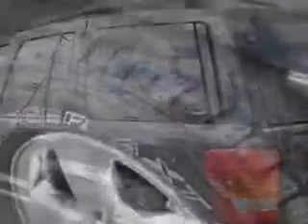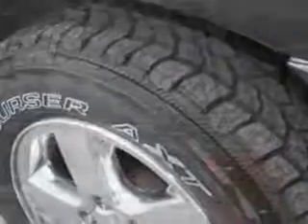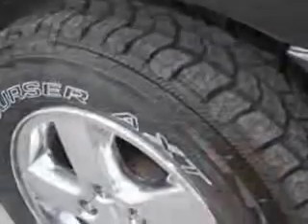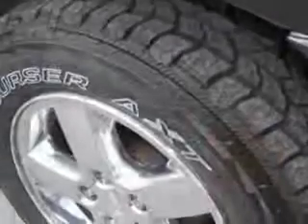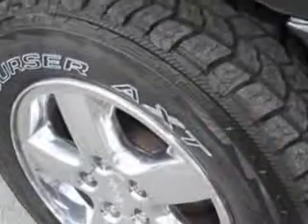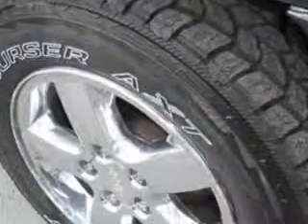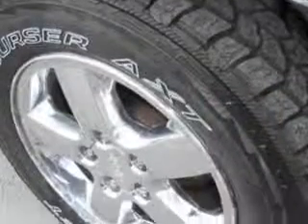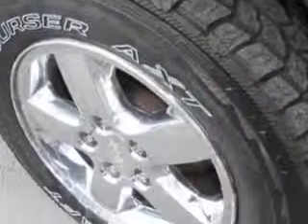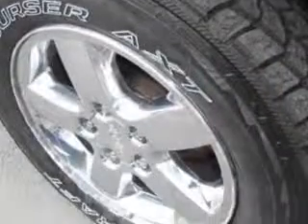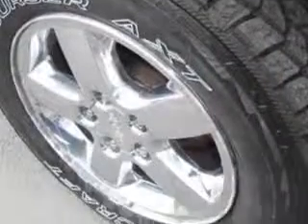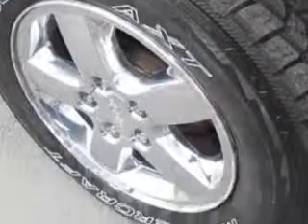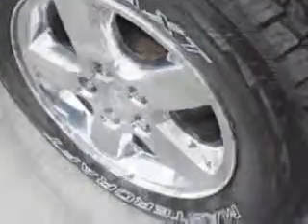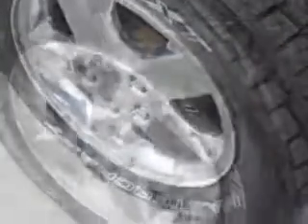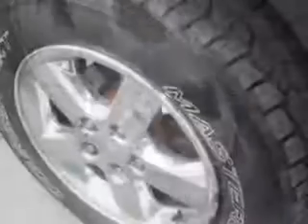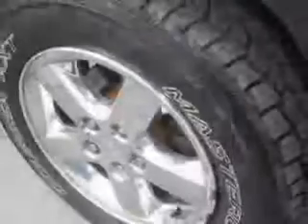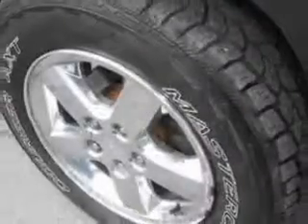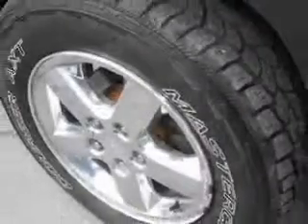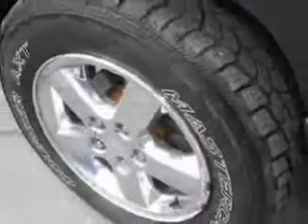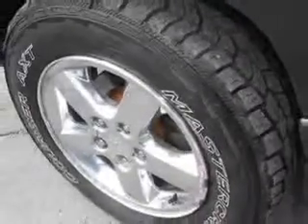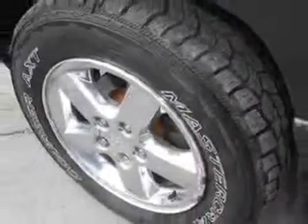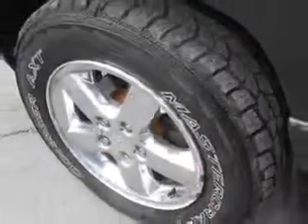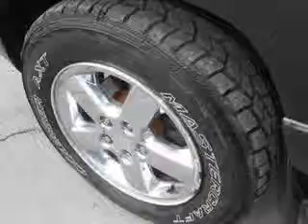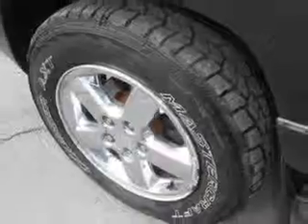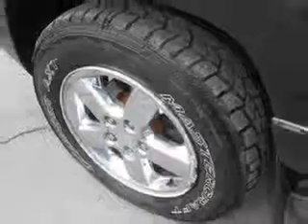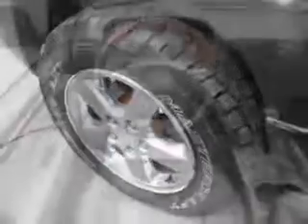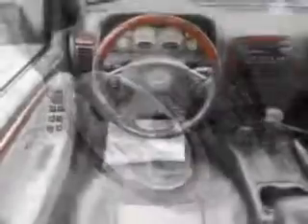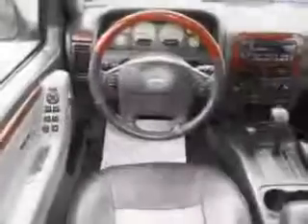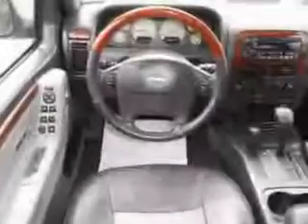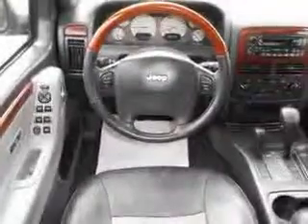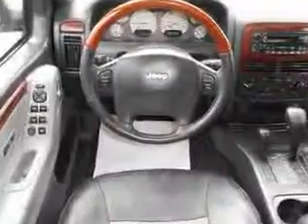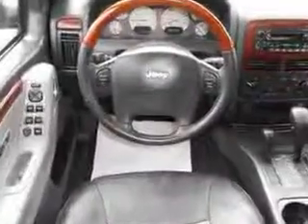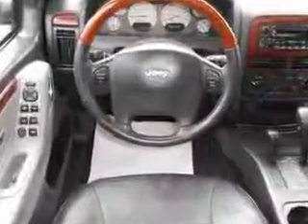Enjoy the drive and have peace of mind in this 04 Jeep Grand Cherokee. See us at Mike Watchers Used Cars today.